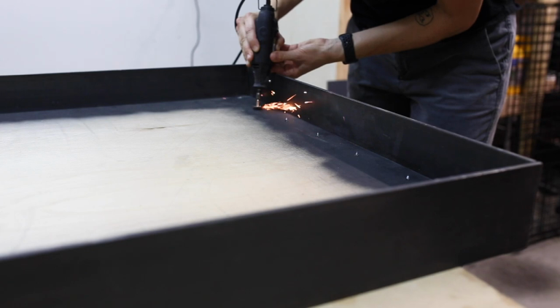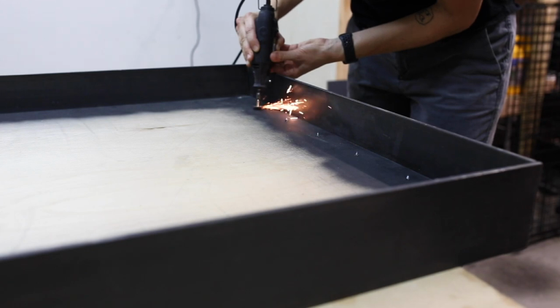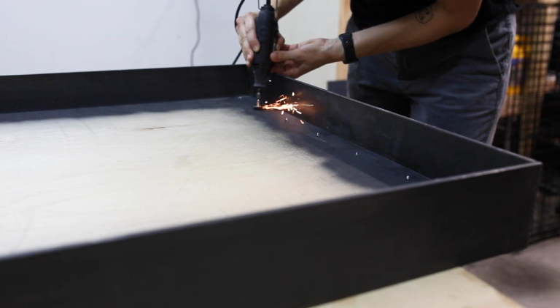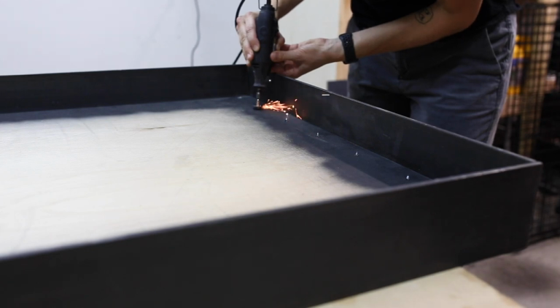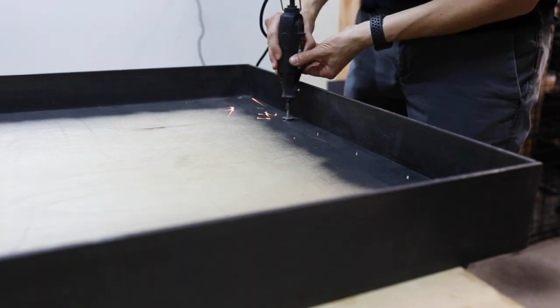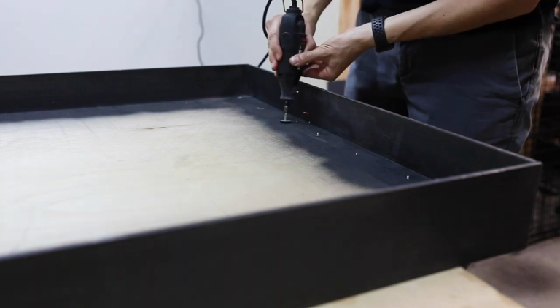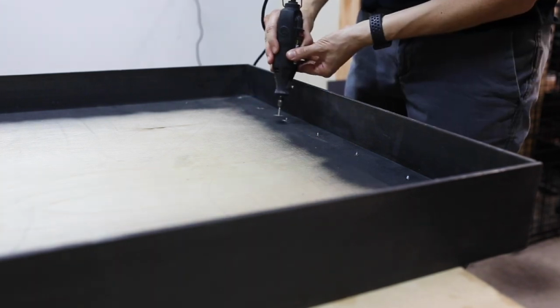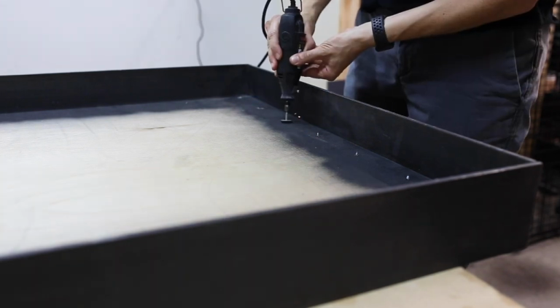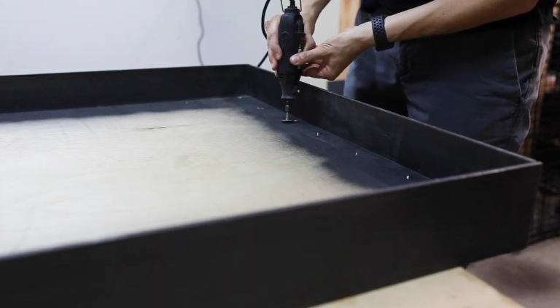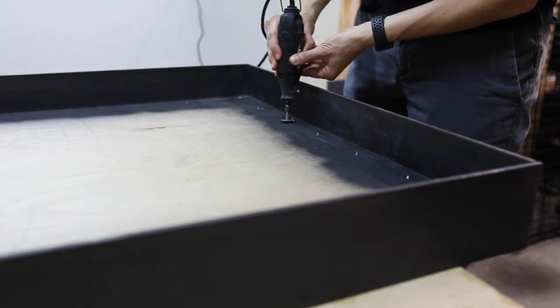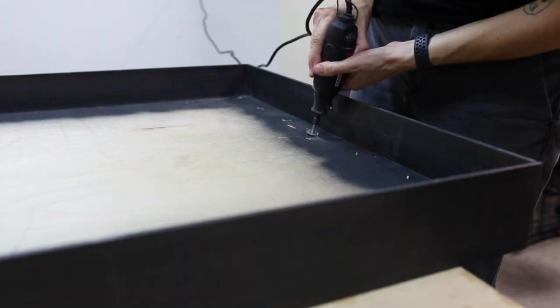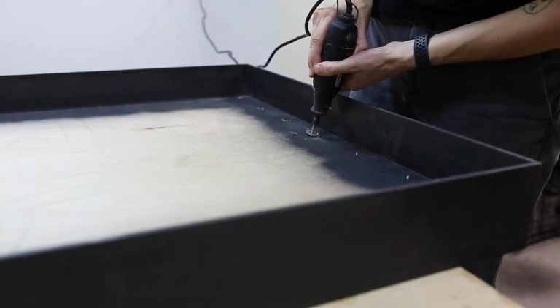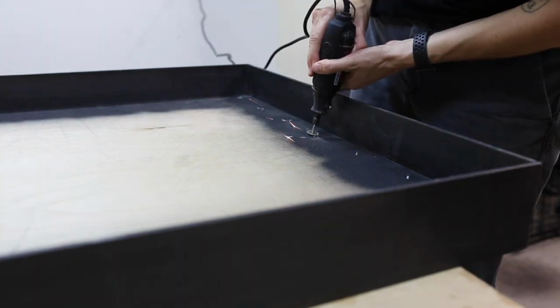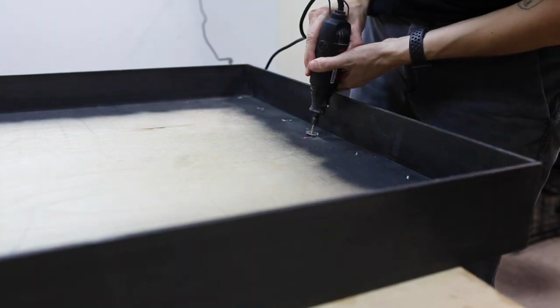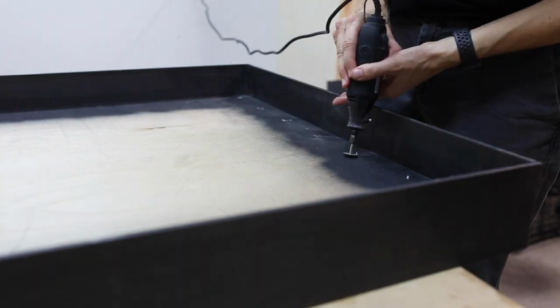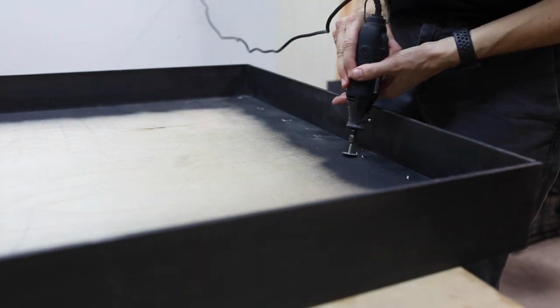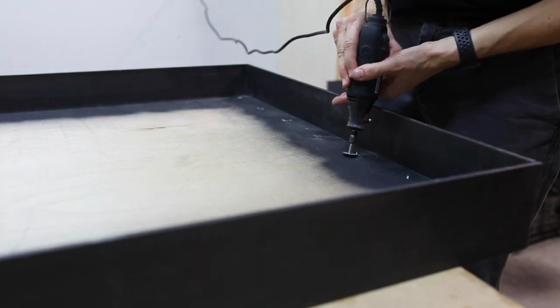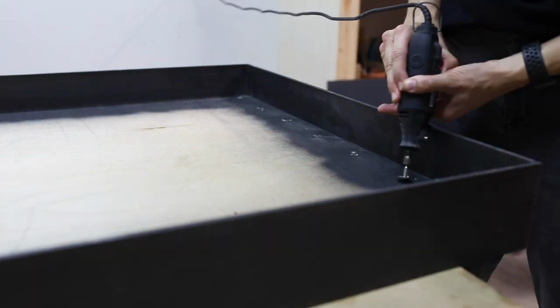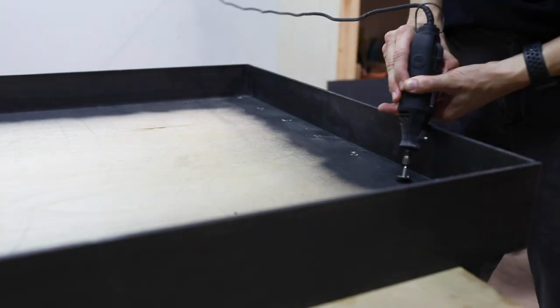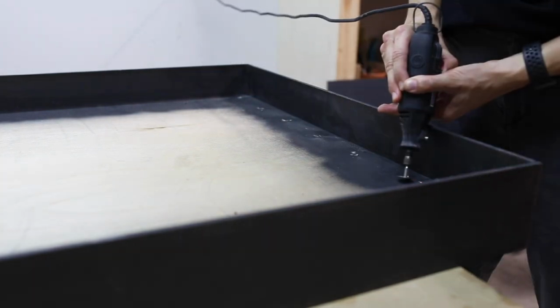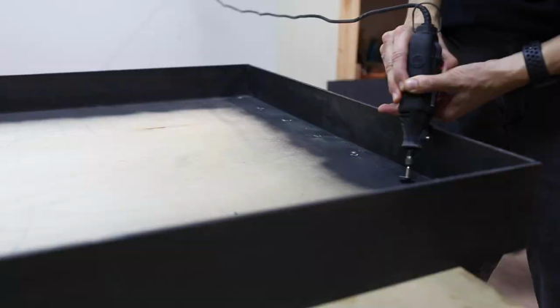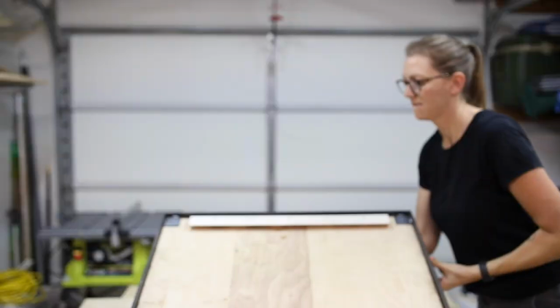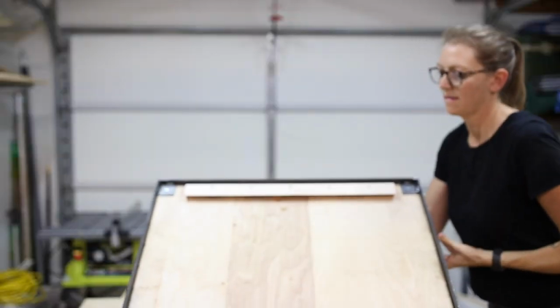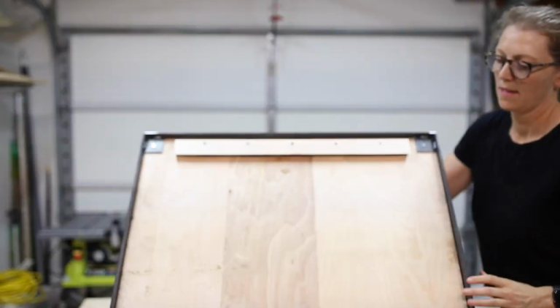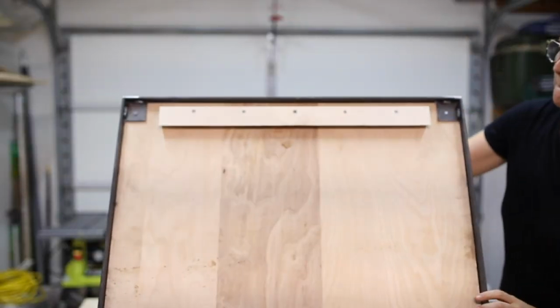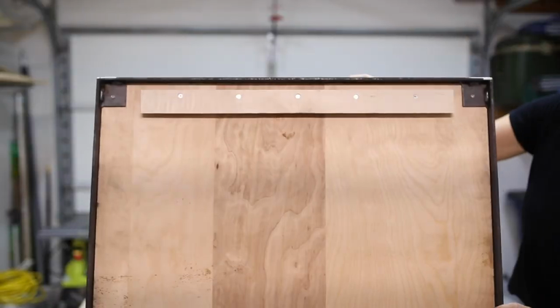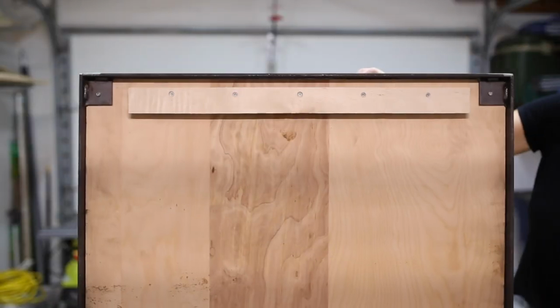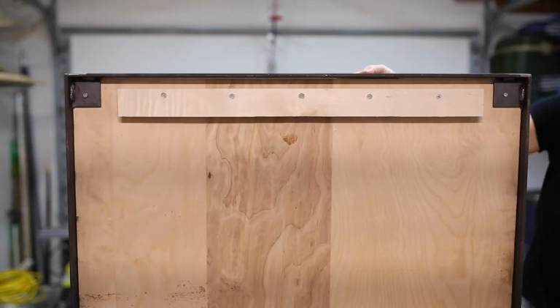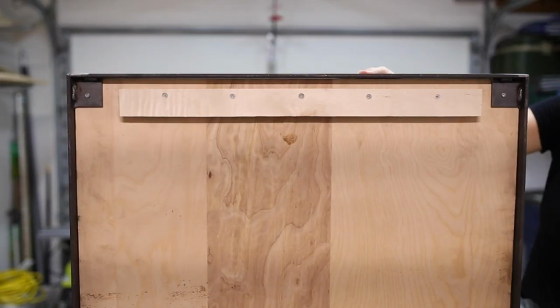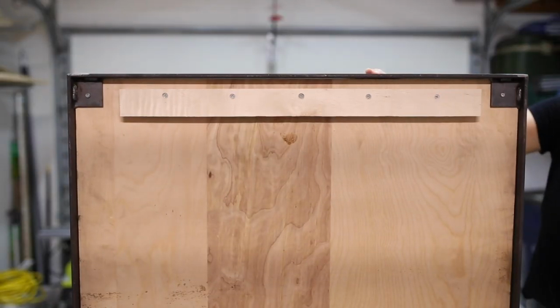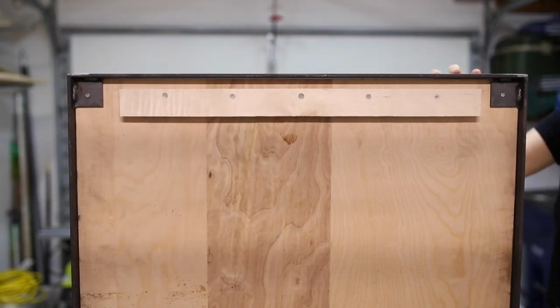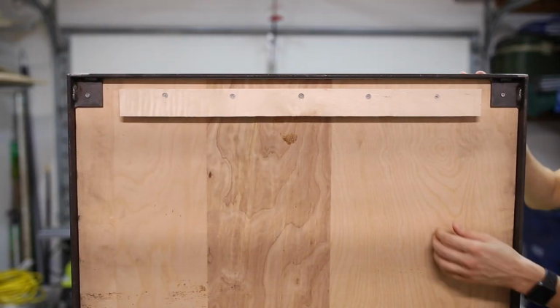These screws also penetrated the wood, so I popped back out my Dremel and cut off the tips of these as well. And with that, the back side was done.